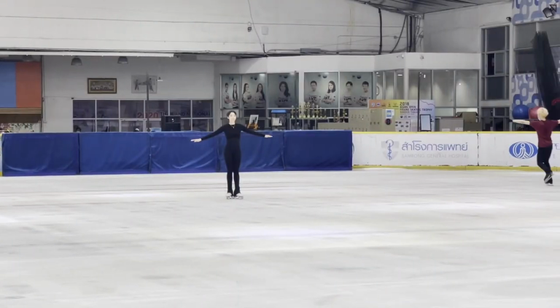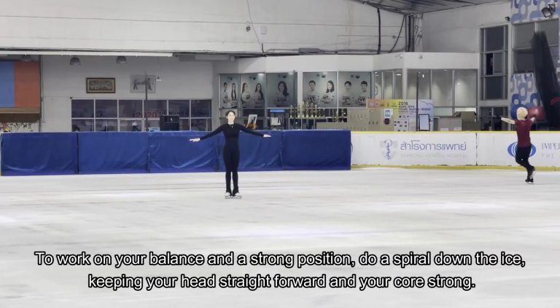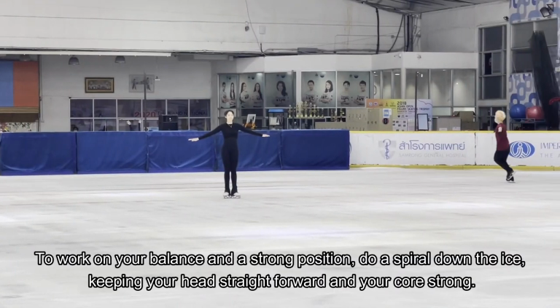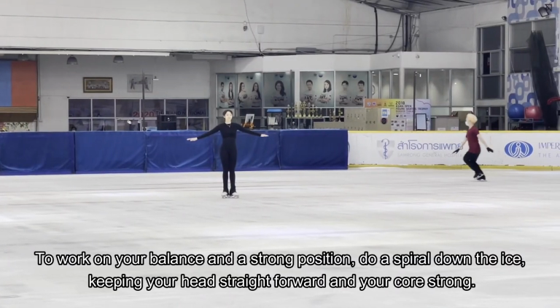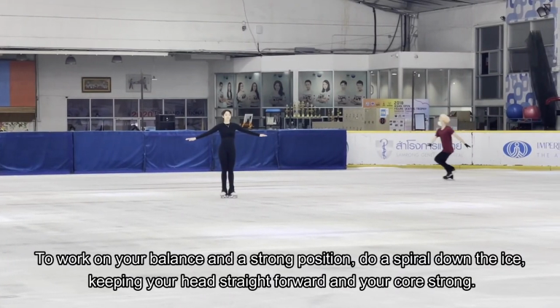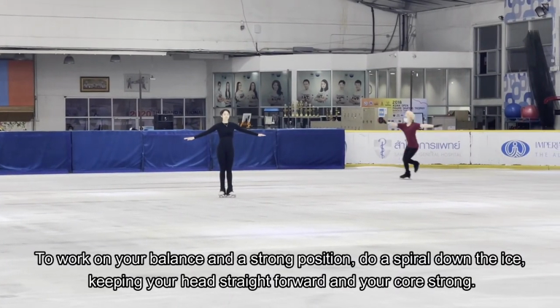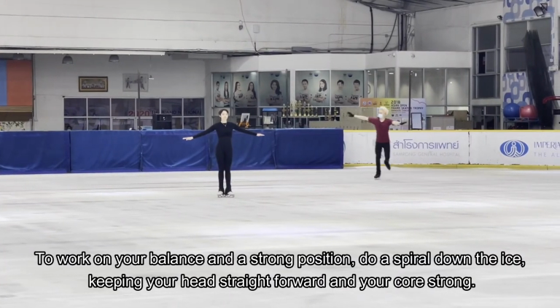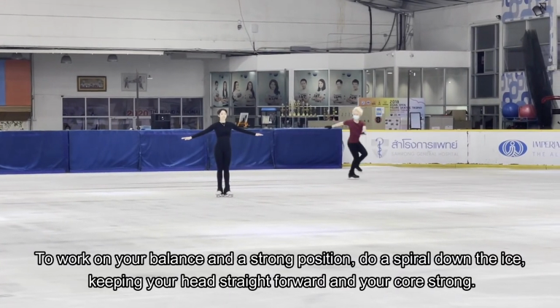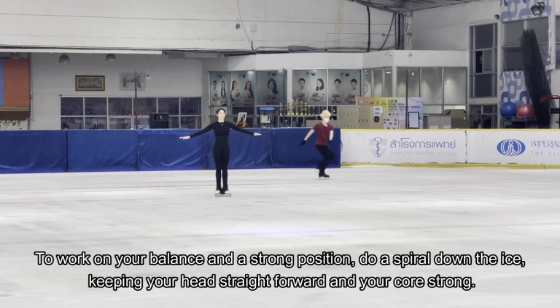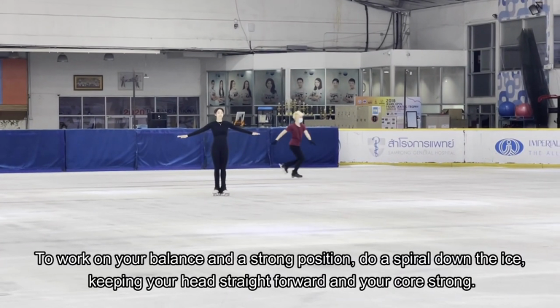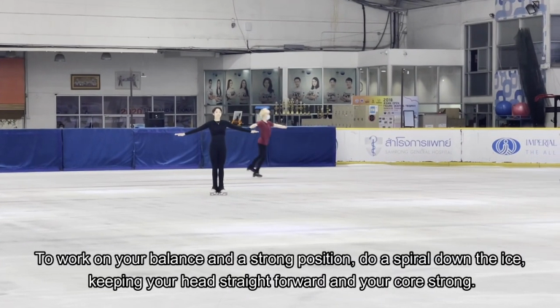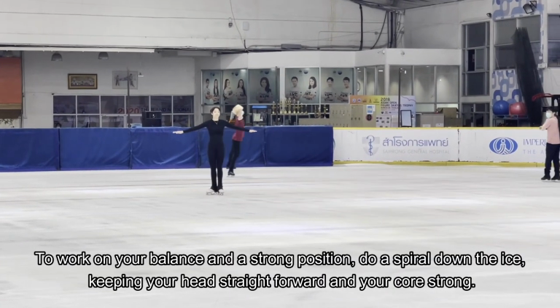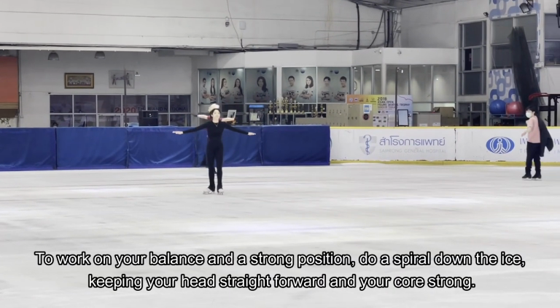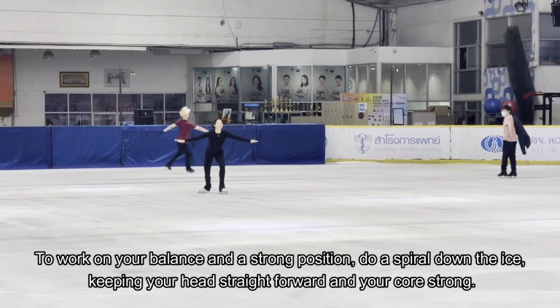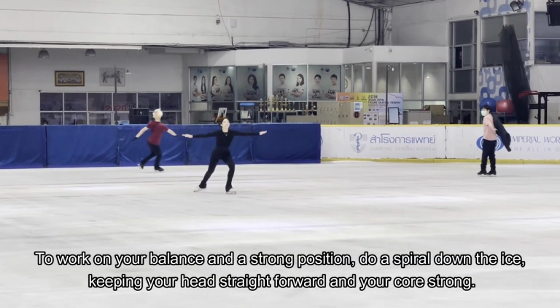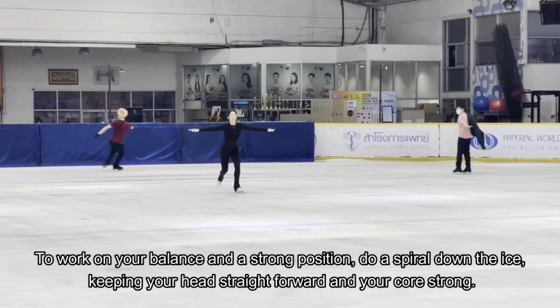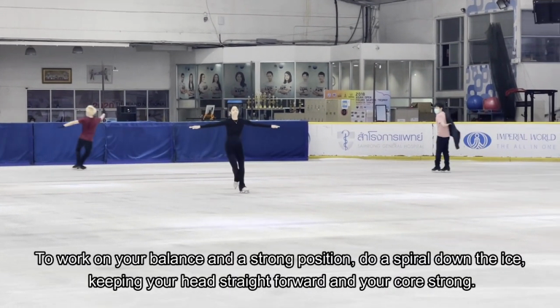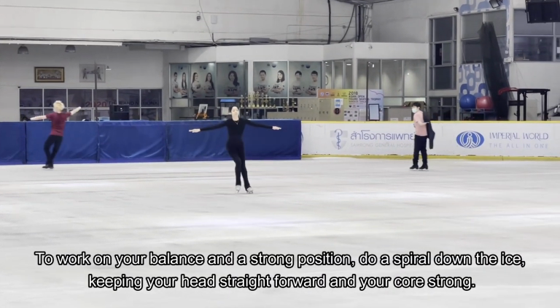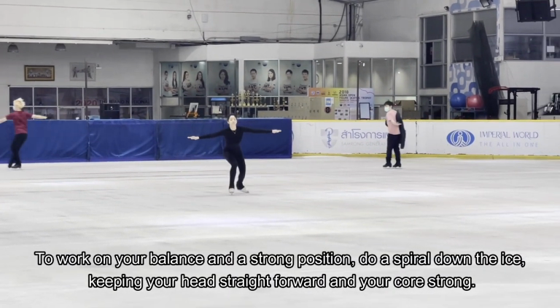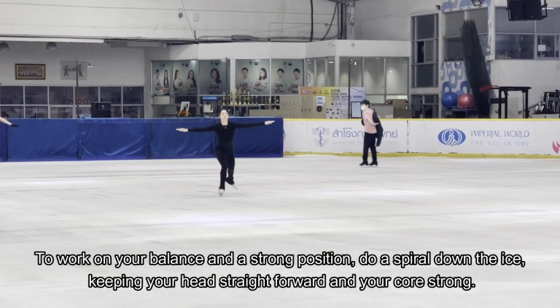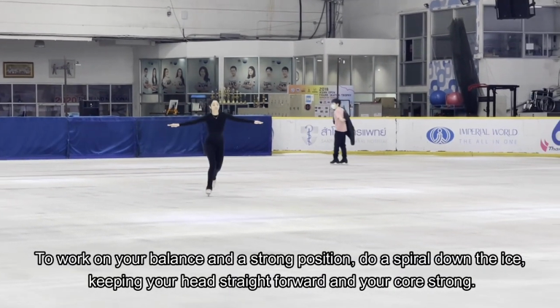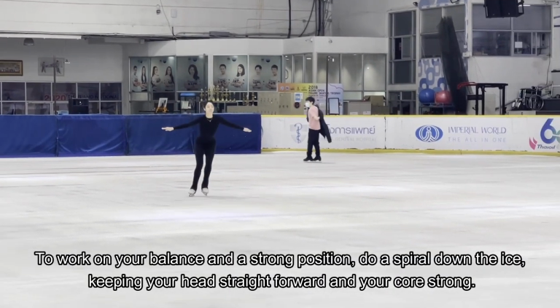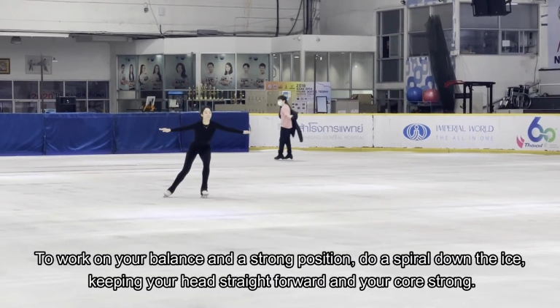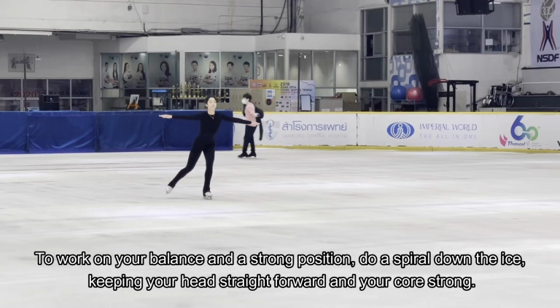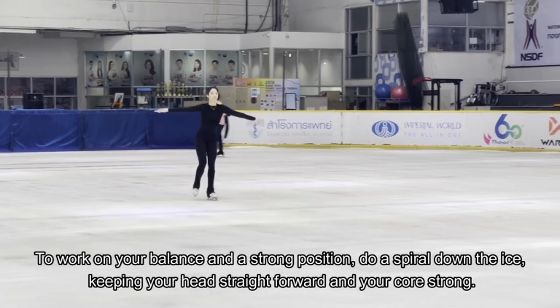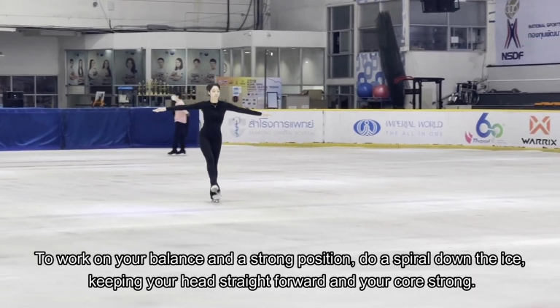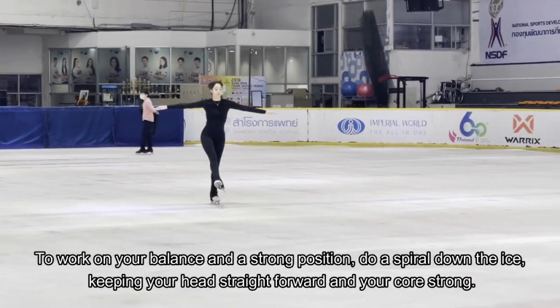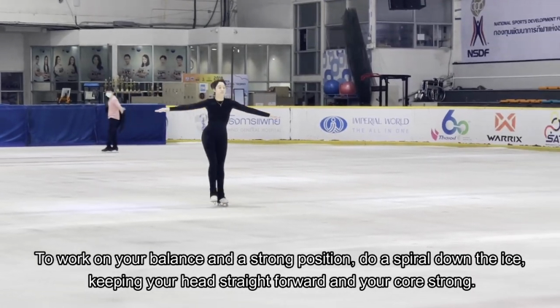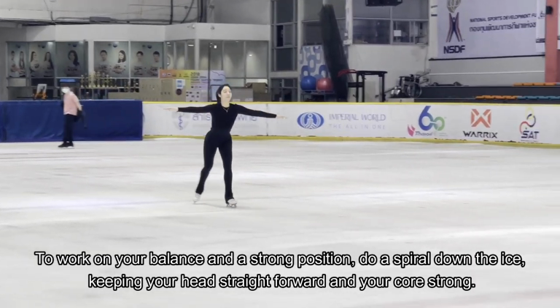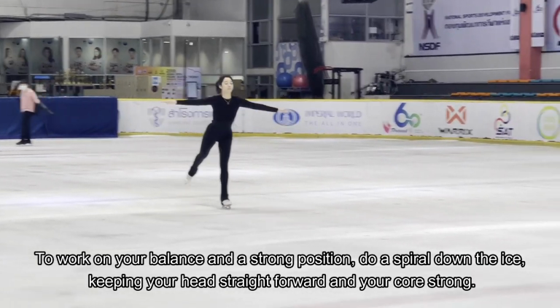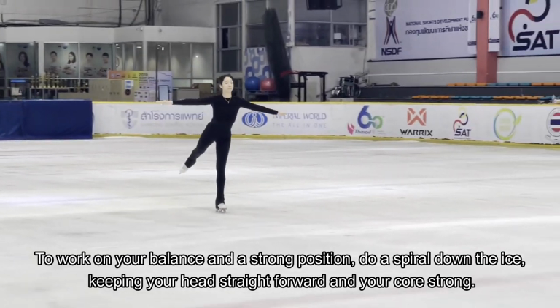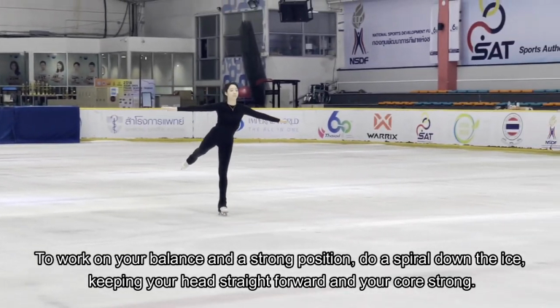To work on your balance and a strong position, do a spiral down the ice, keeping your head straight forward and your core strong.